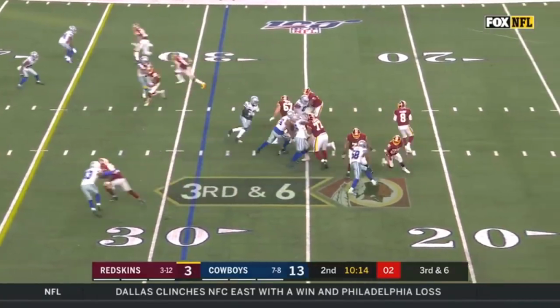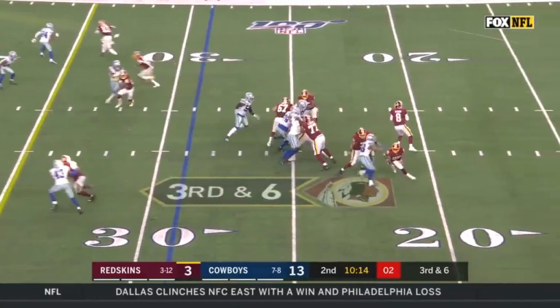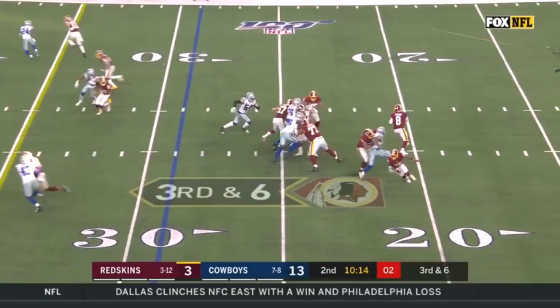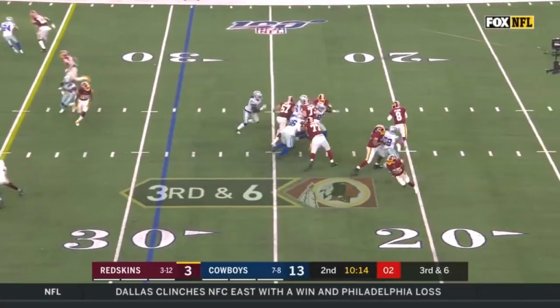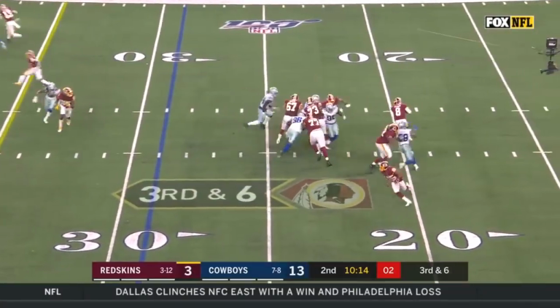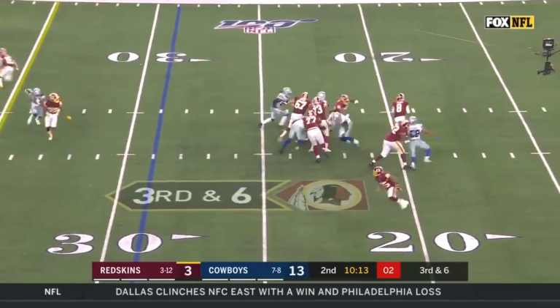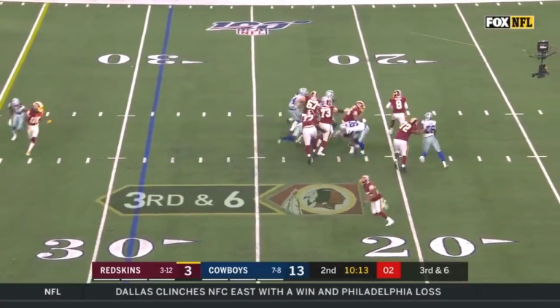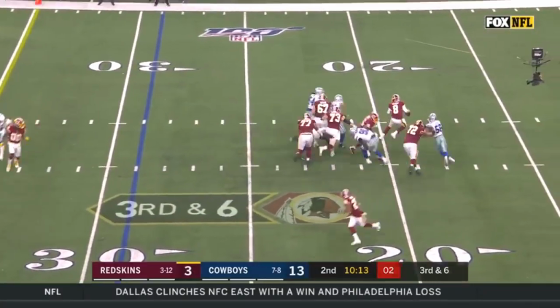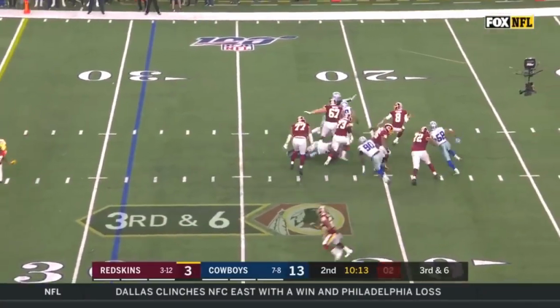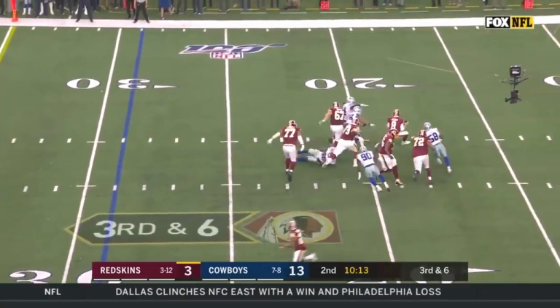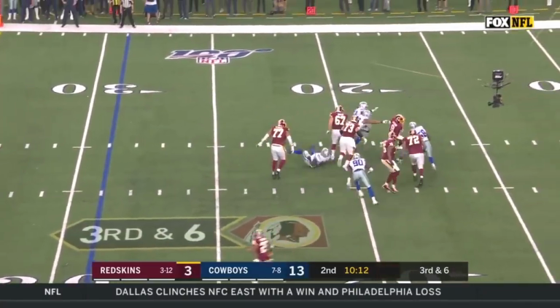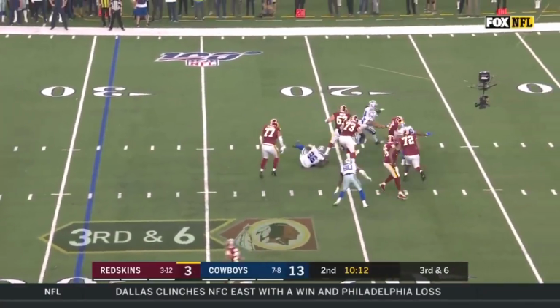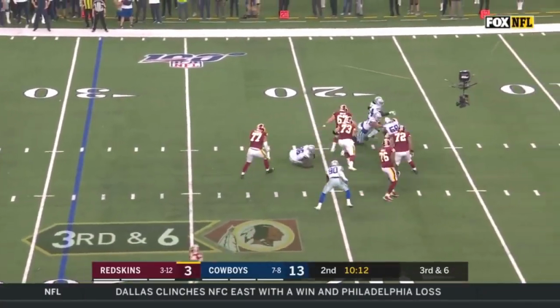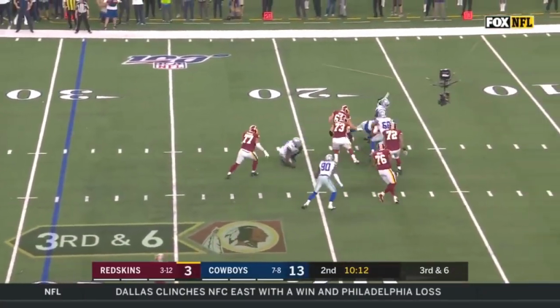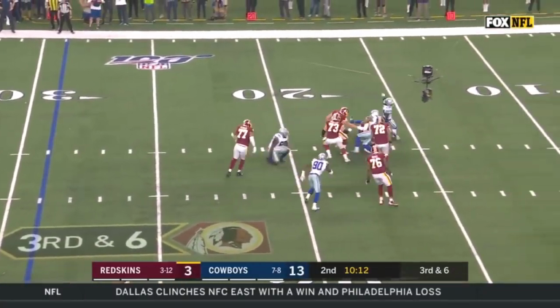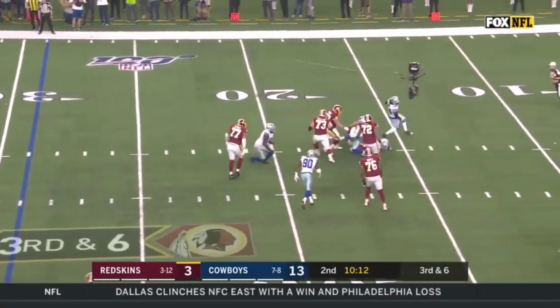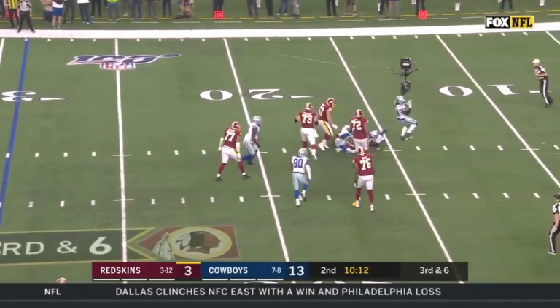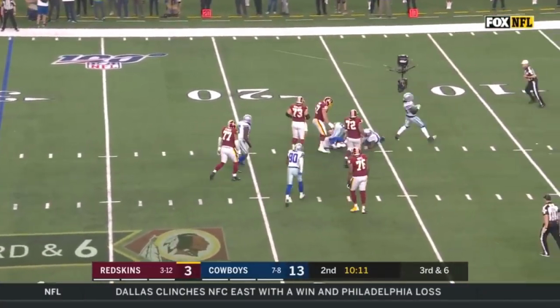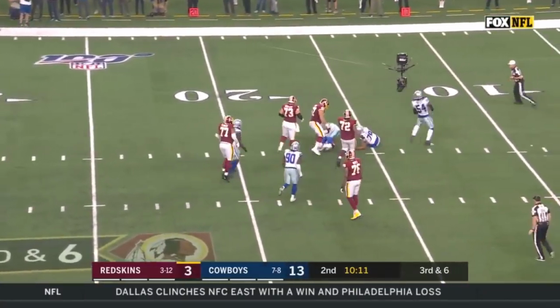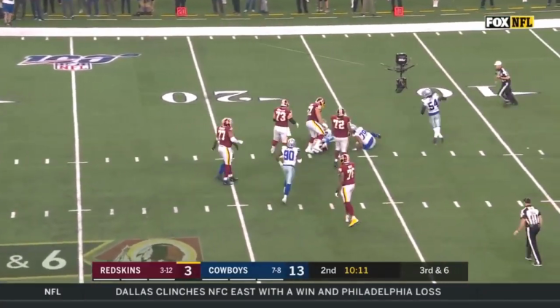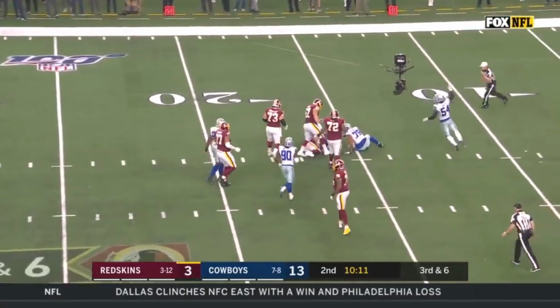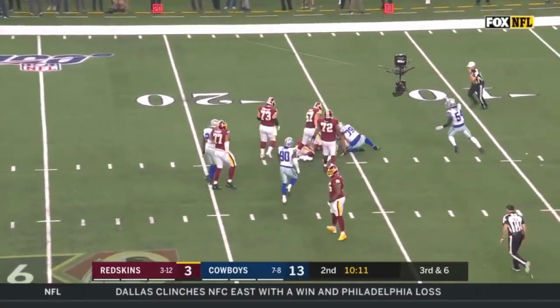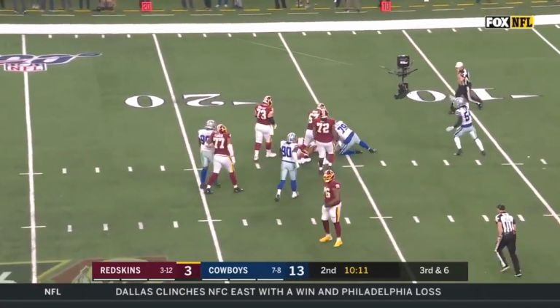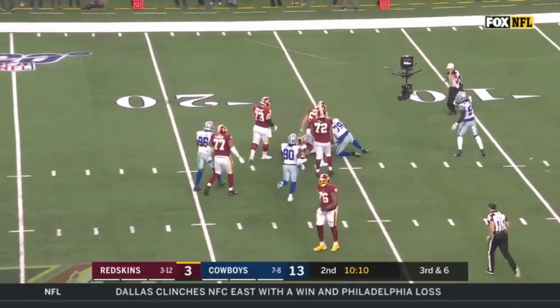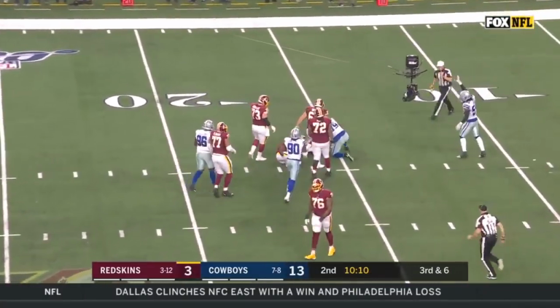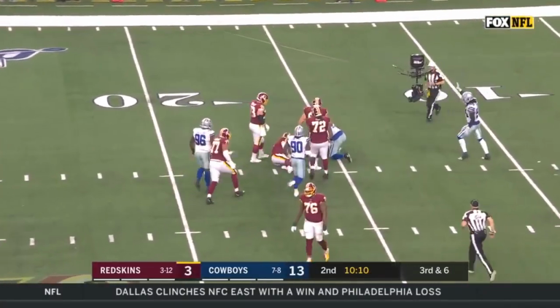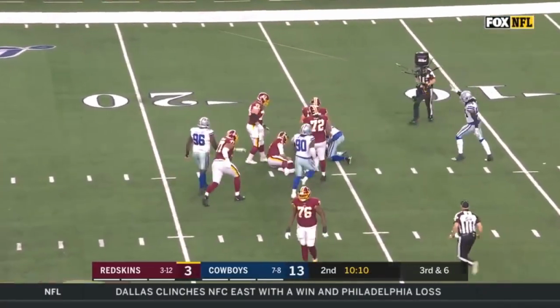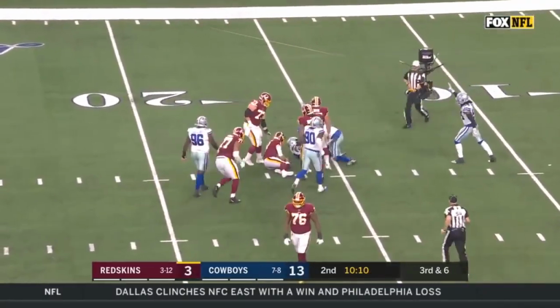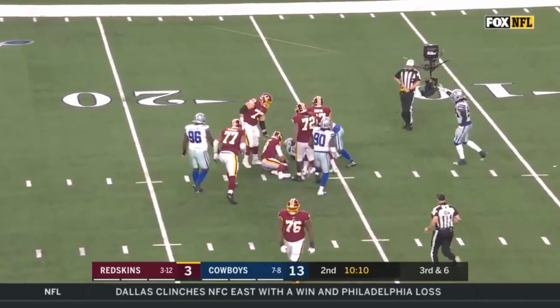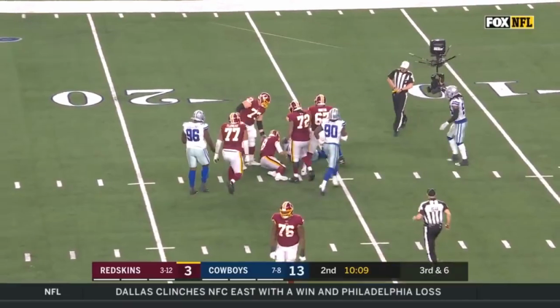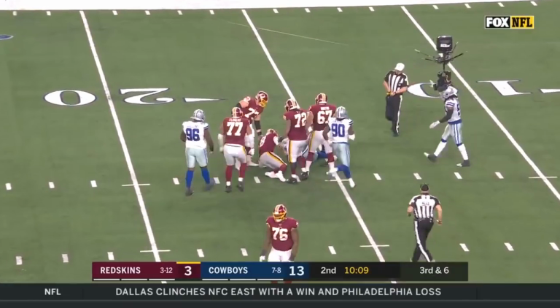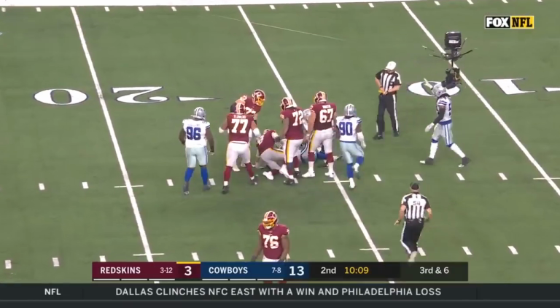Cowboys bring a blitz and they get home as Quinn is there.